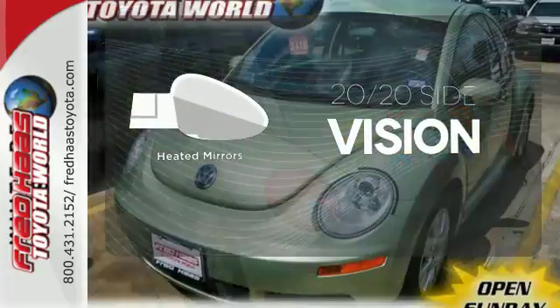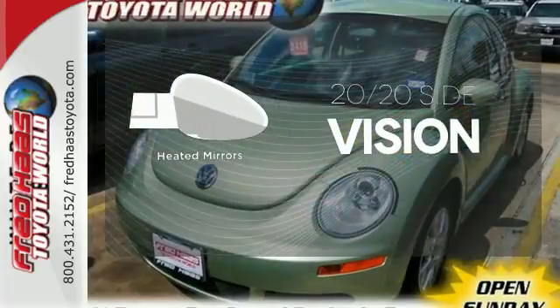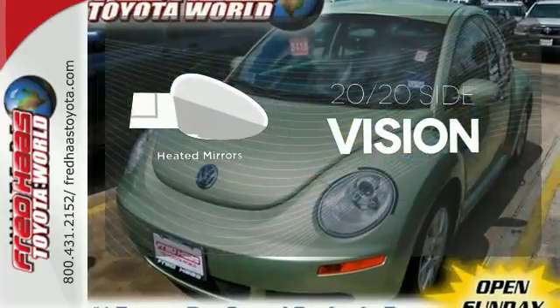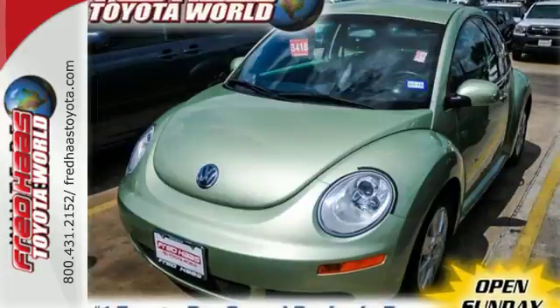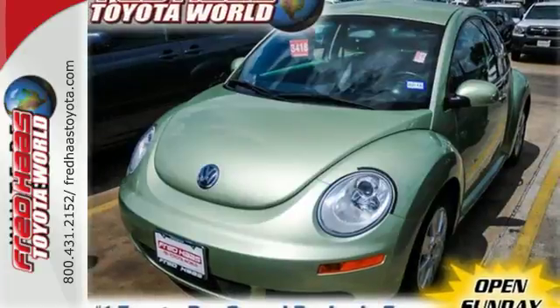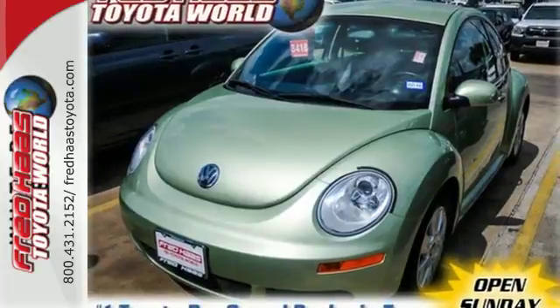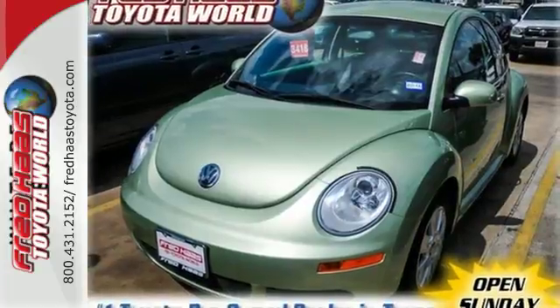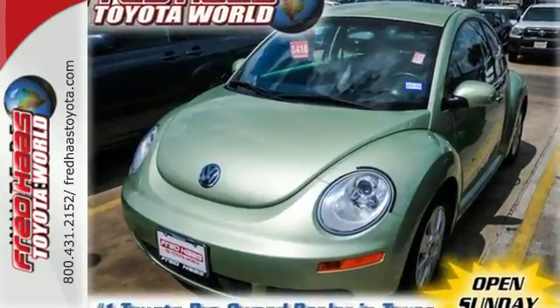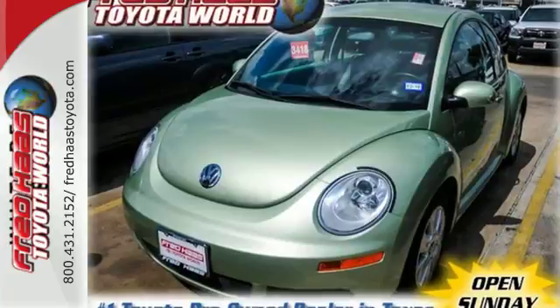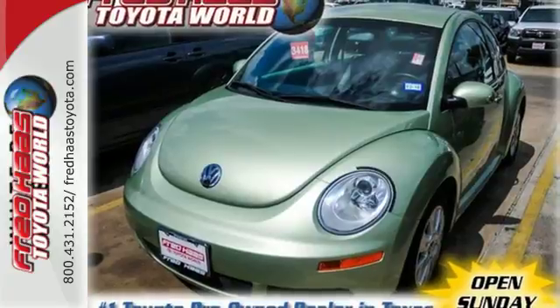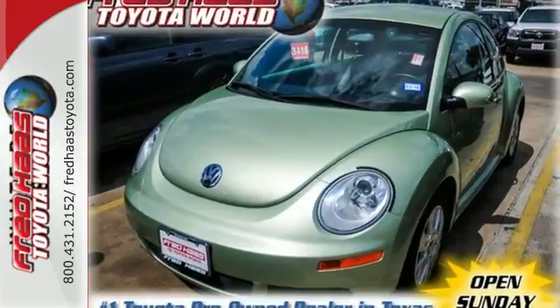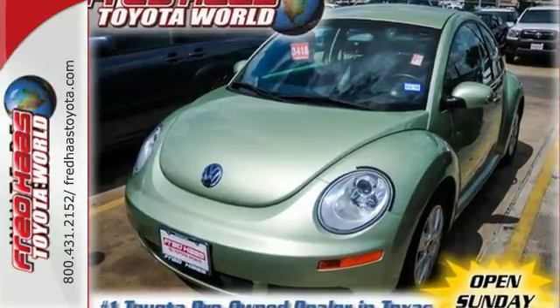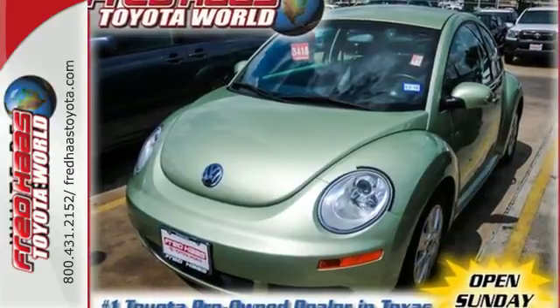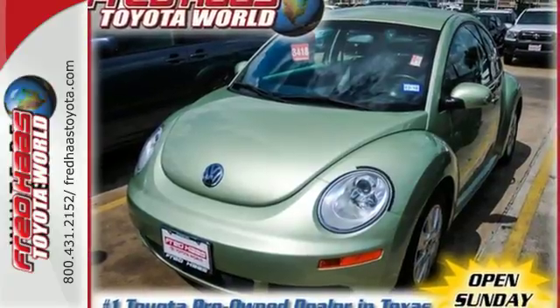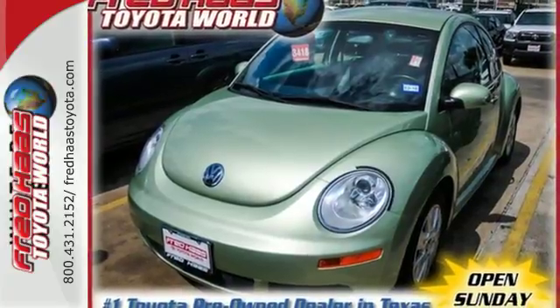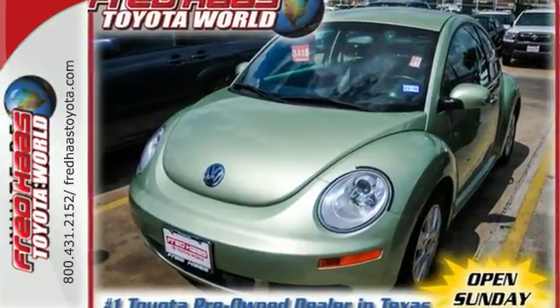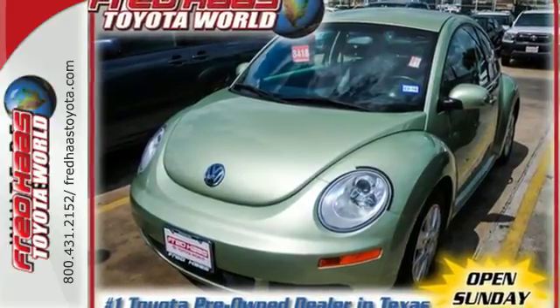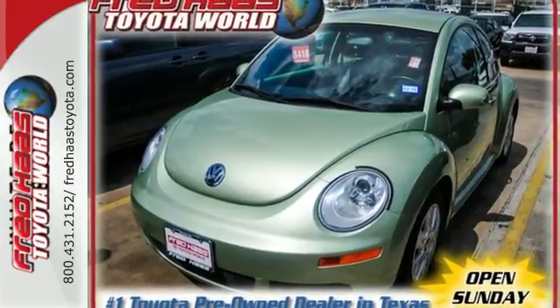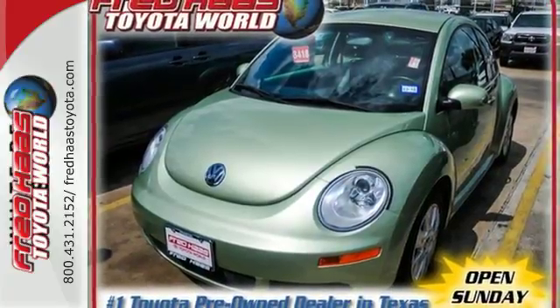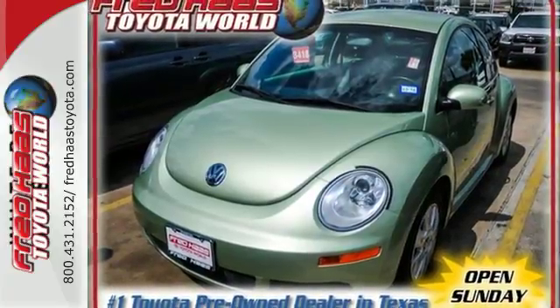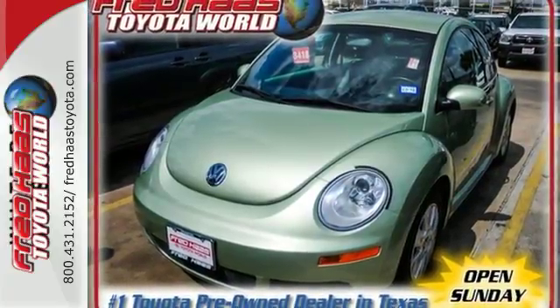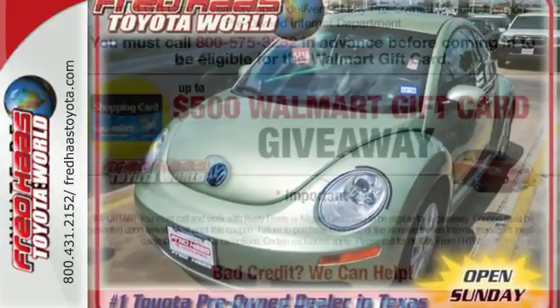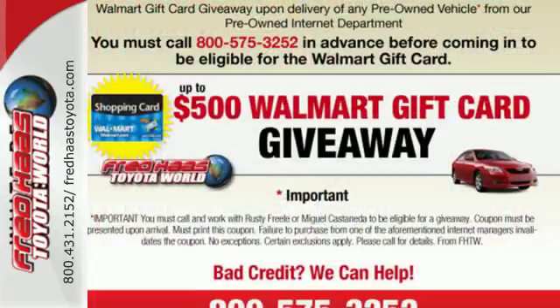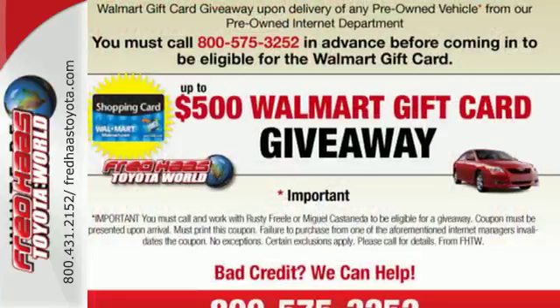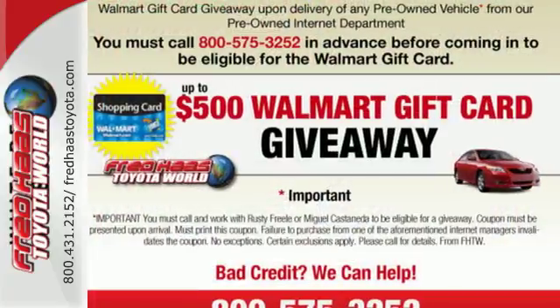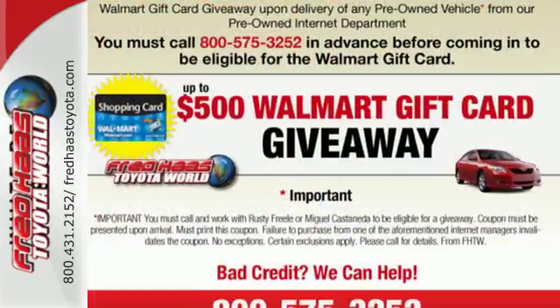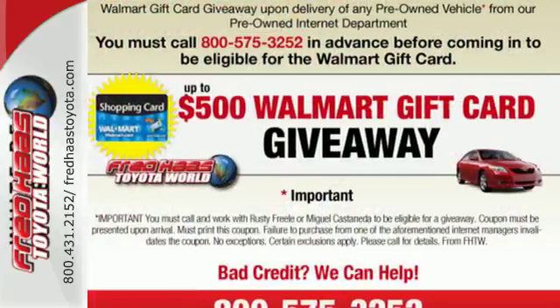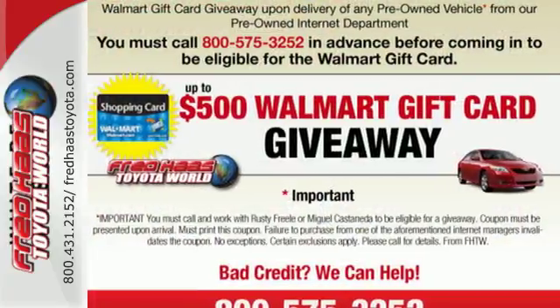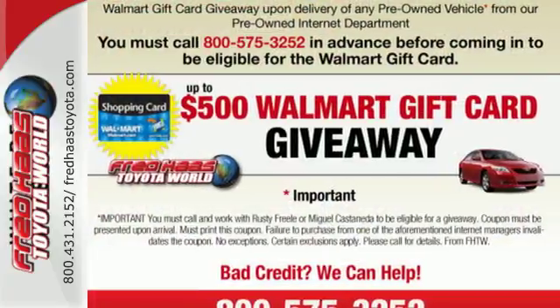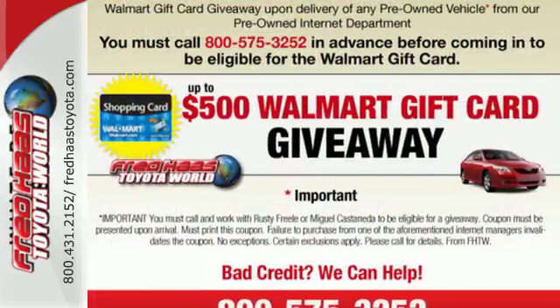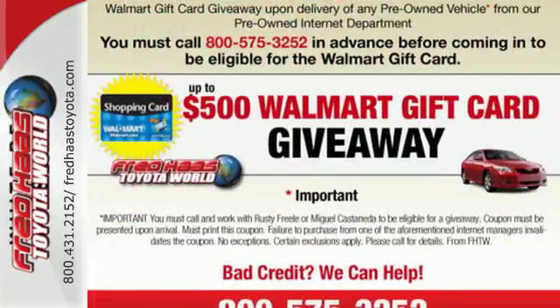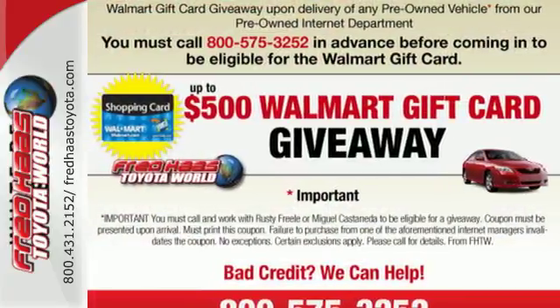If you're looking for economy, fun, style, and safety, look no further than the classic VW Beetle.